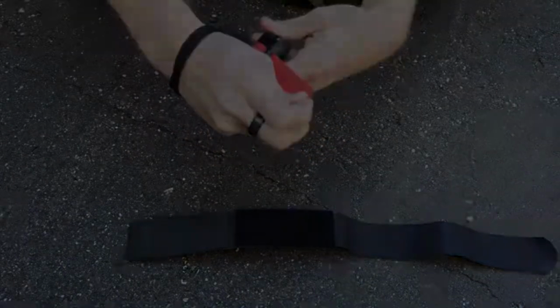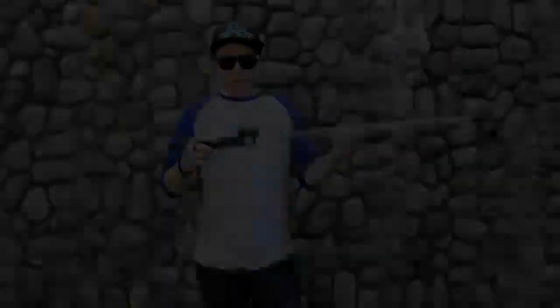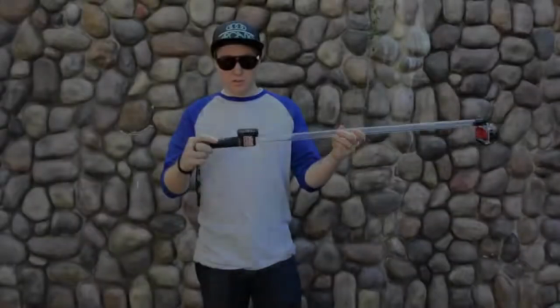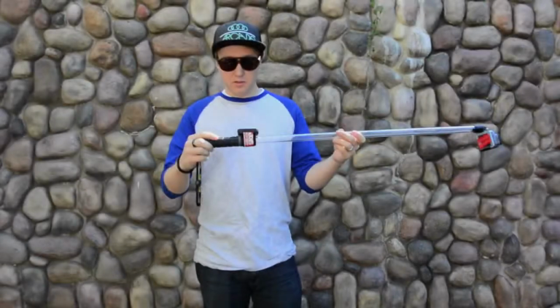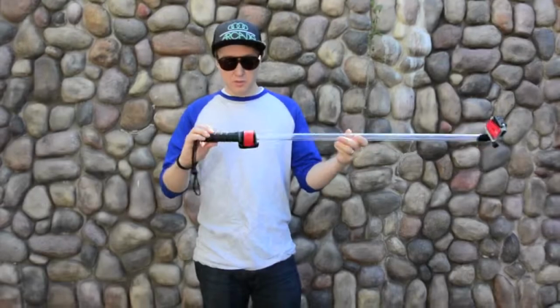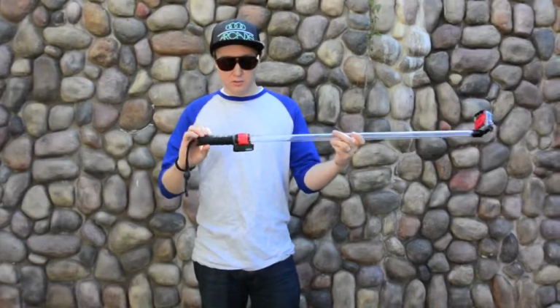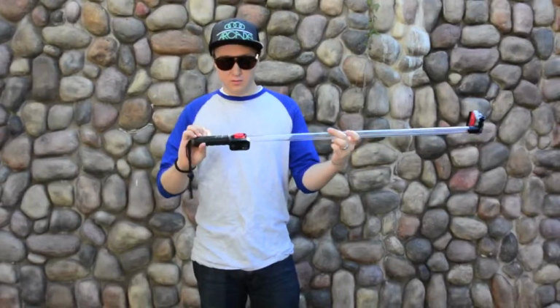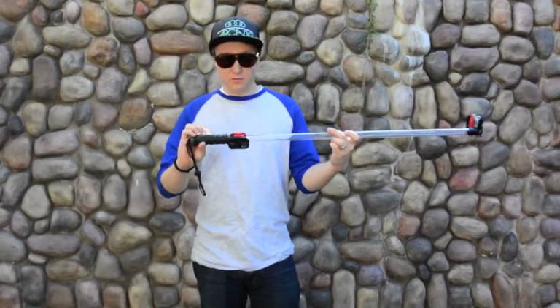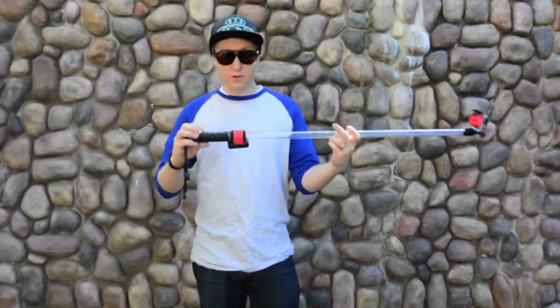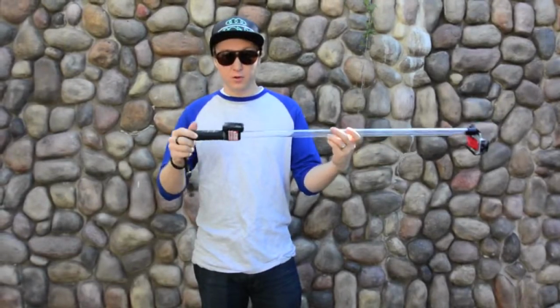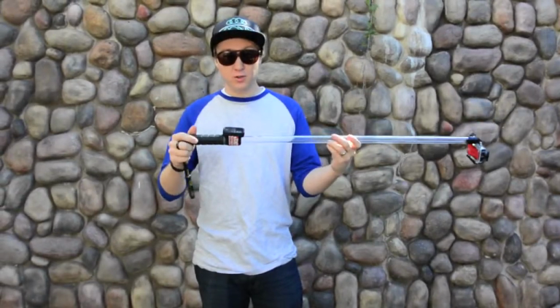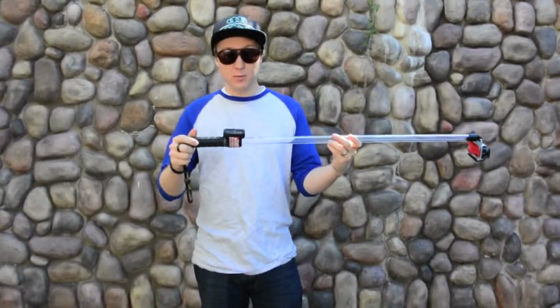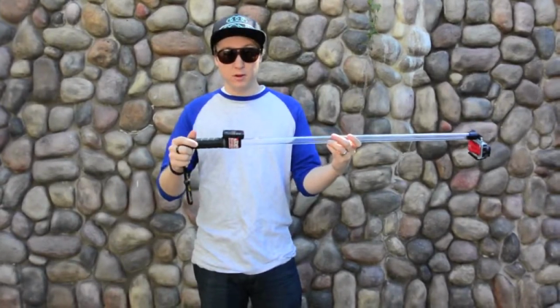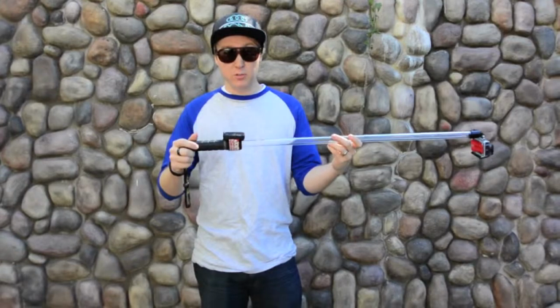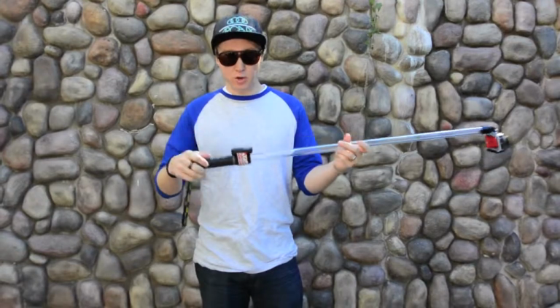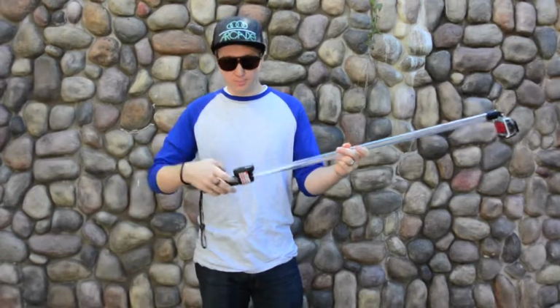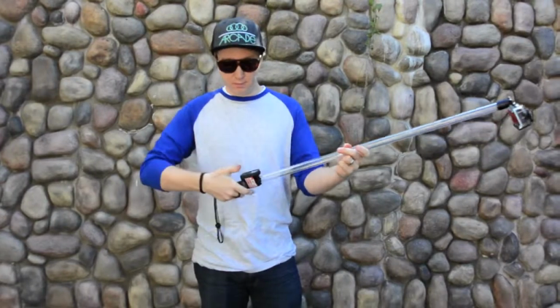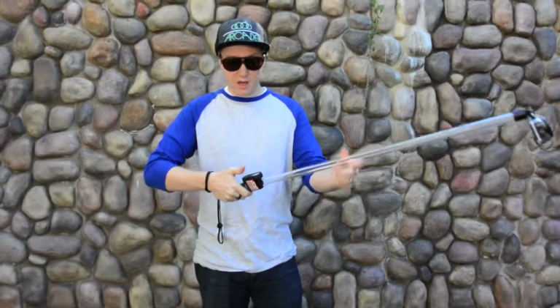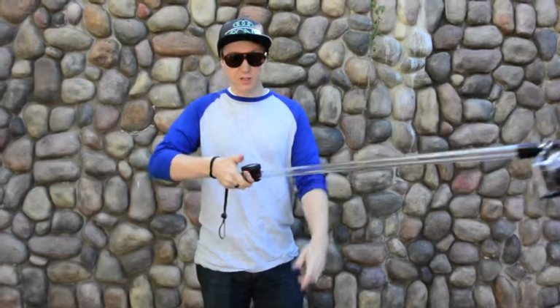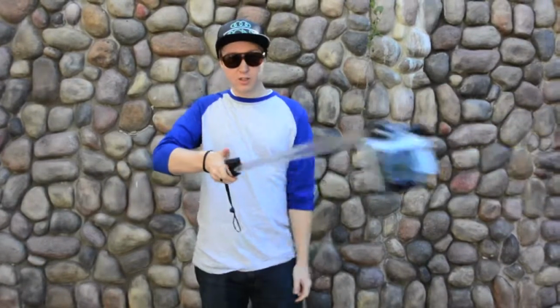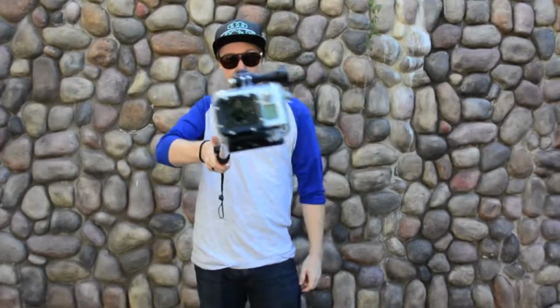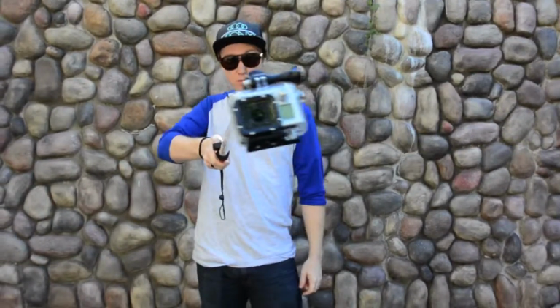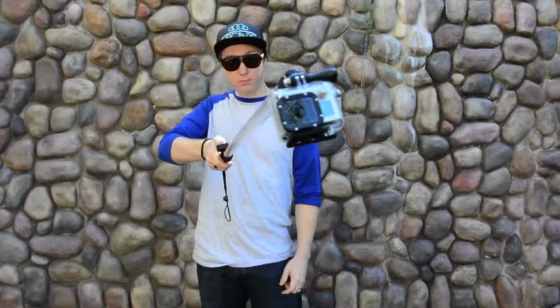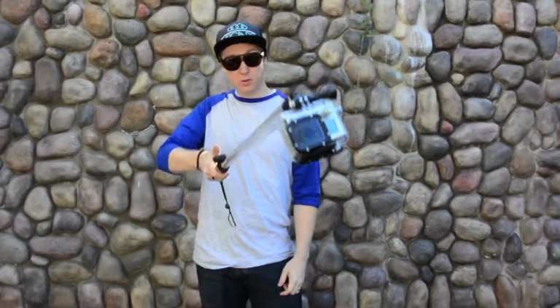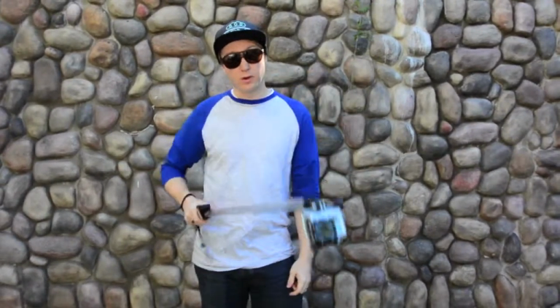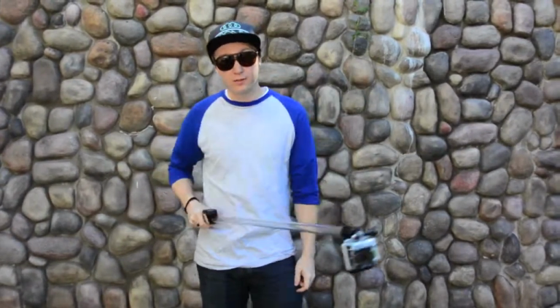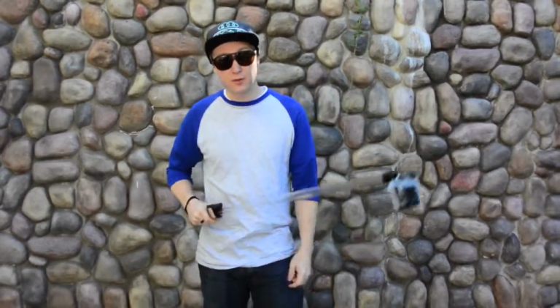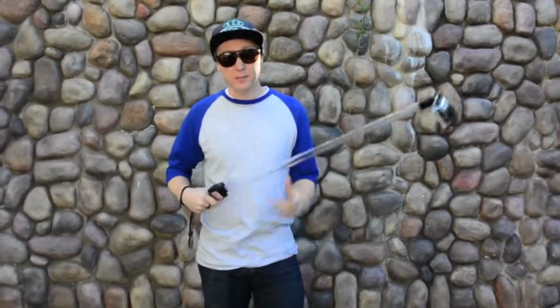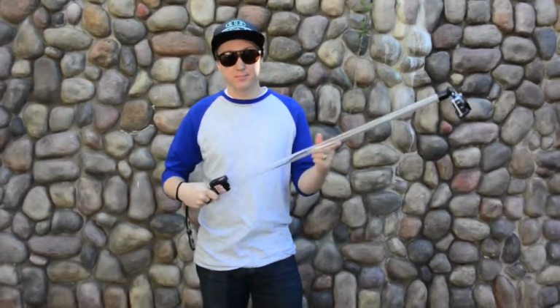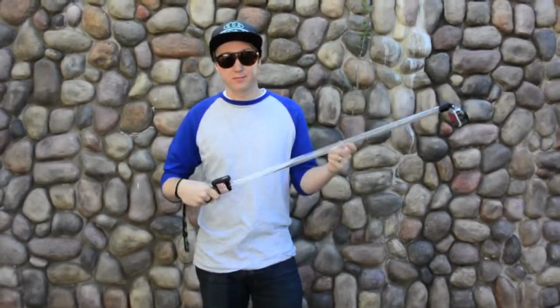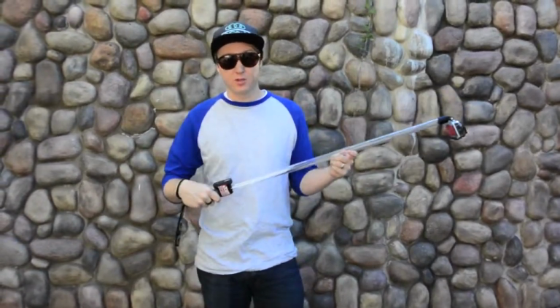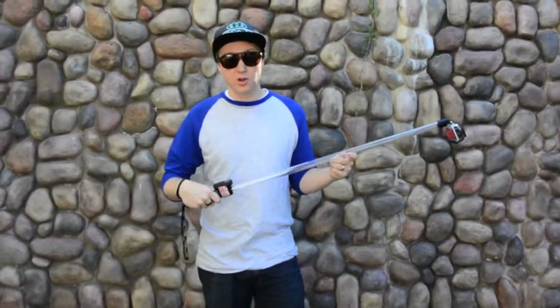Then you simply Velcro strap it around your pole and you're good to go. One-handed filming. Enjoy.